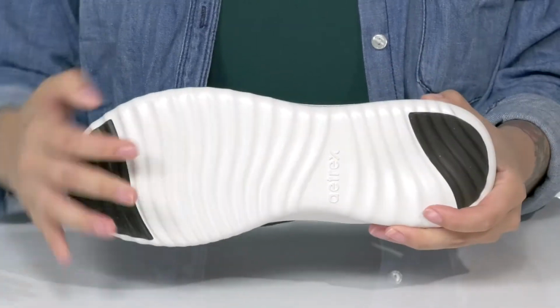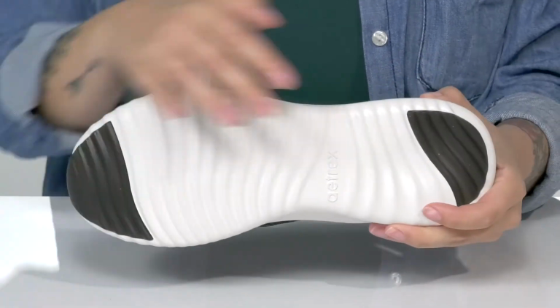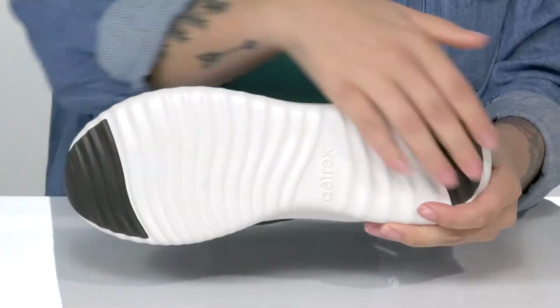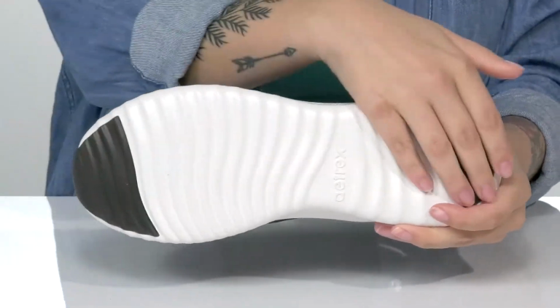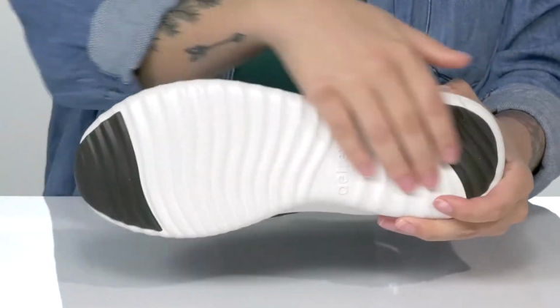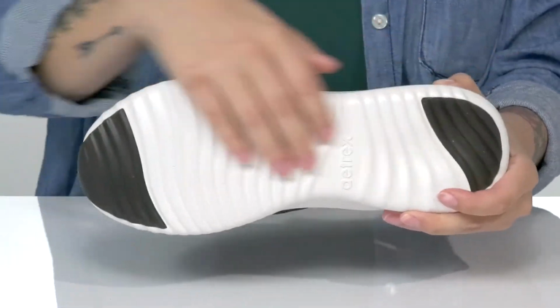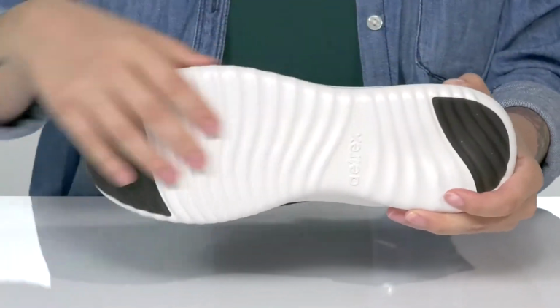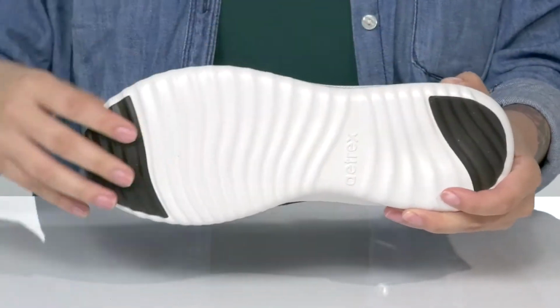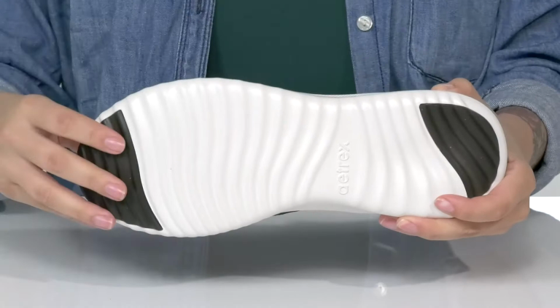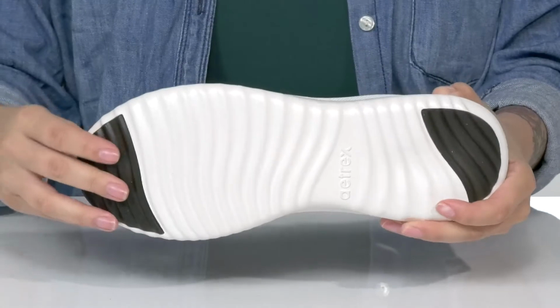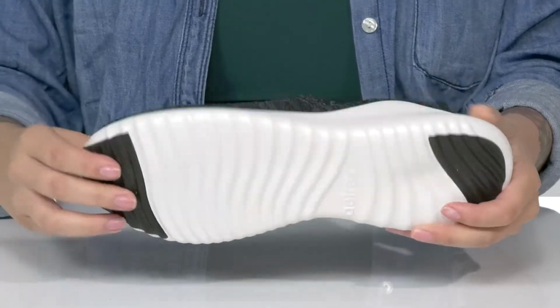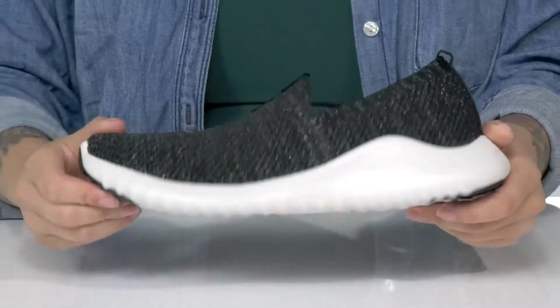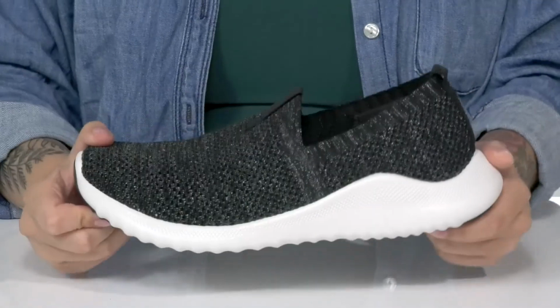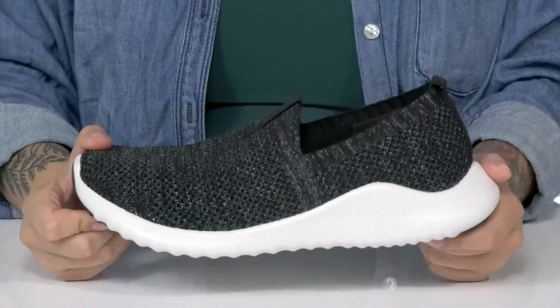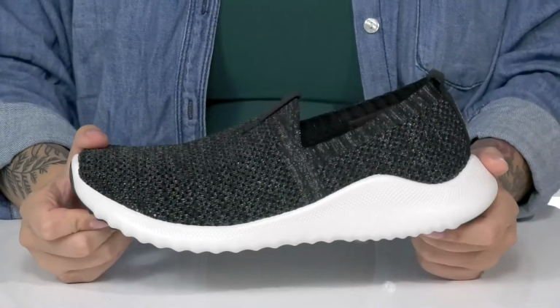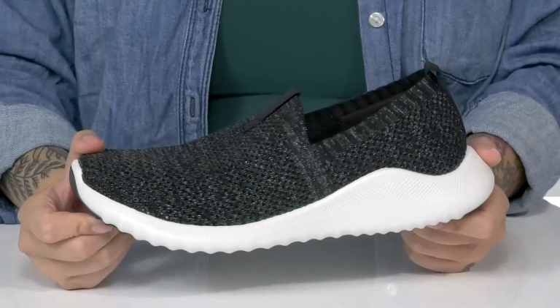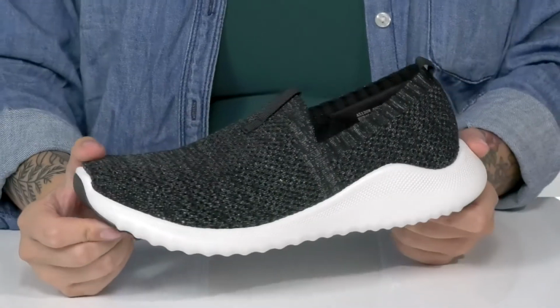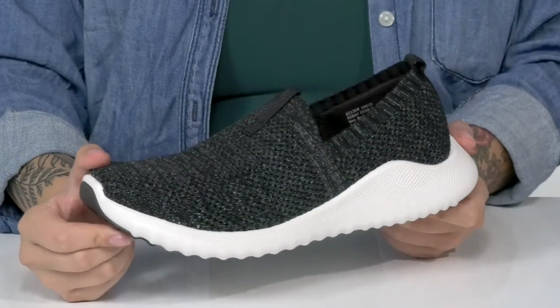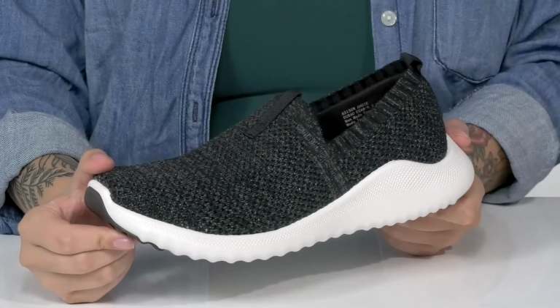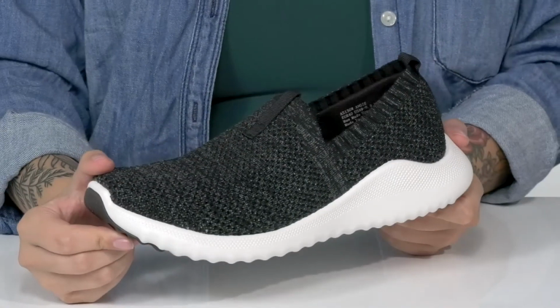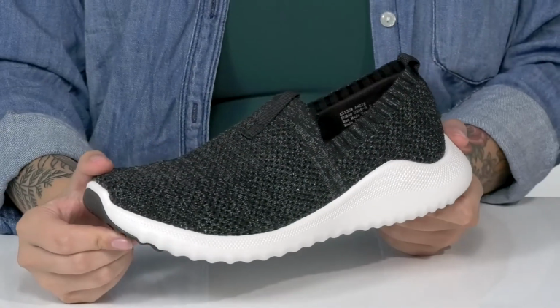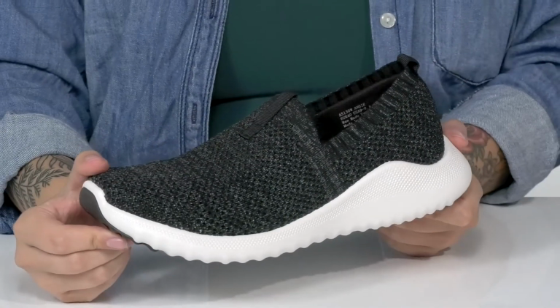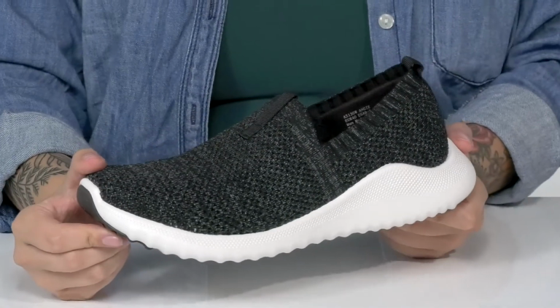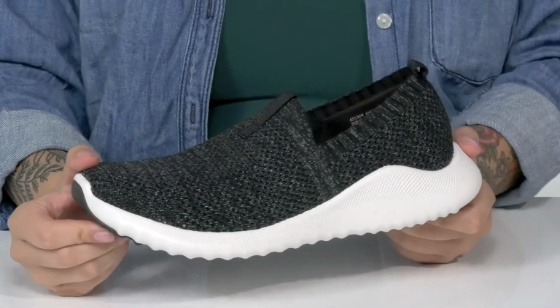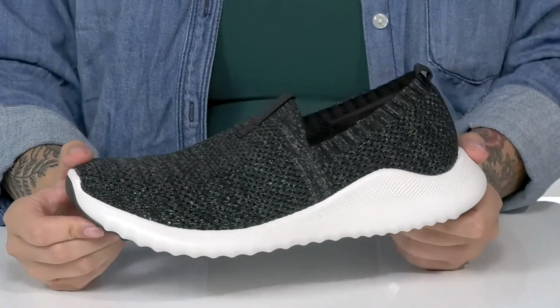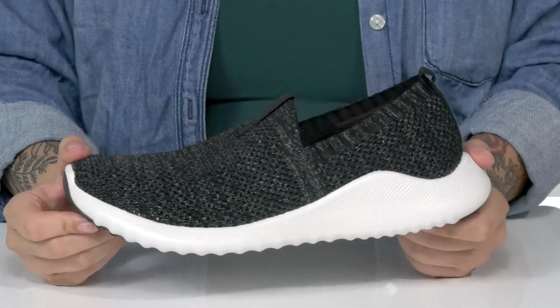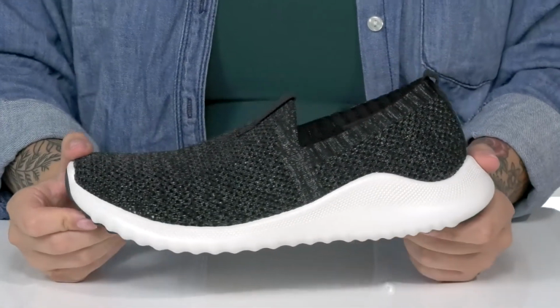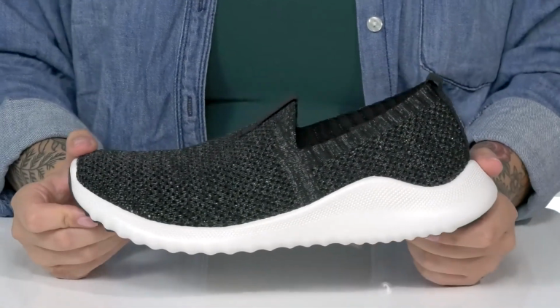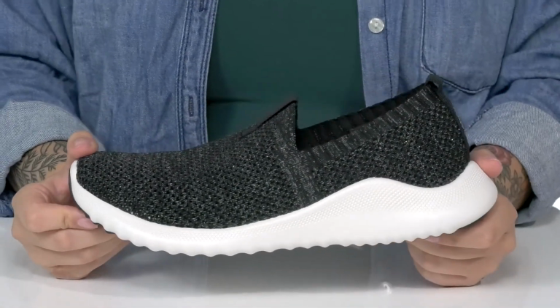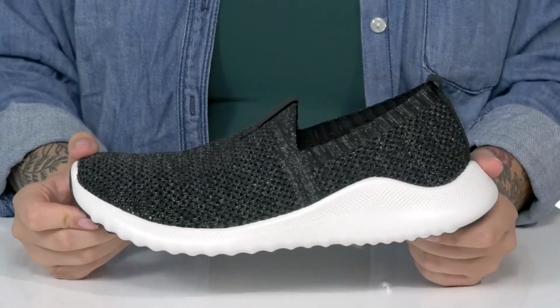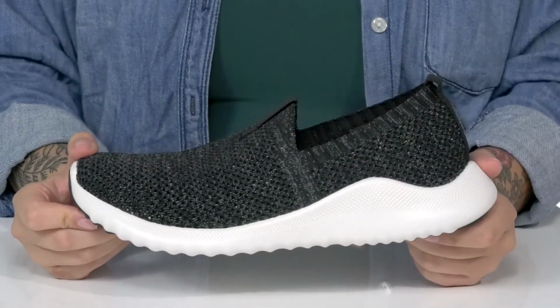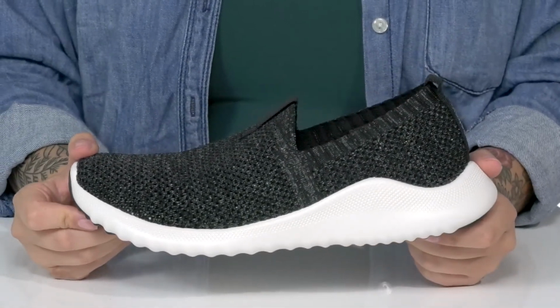Underneath is a textured outsole for traction, and I think these would pair very well with some skinny jeans.